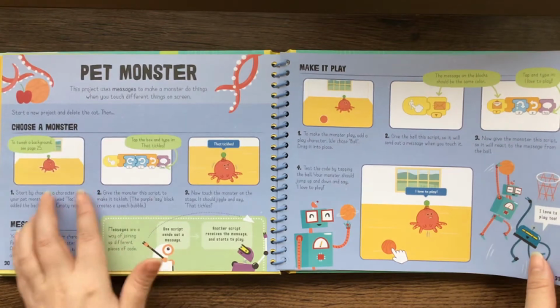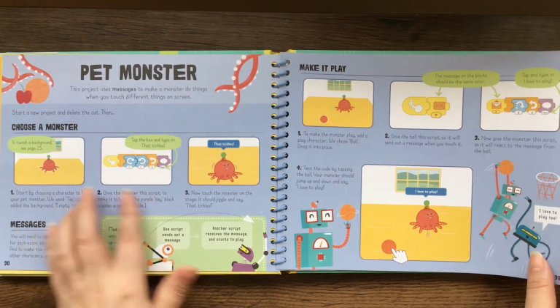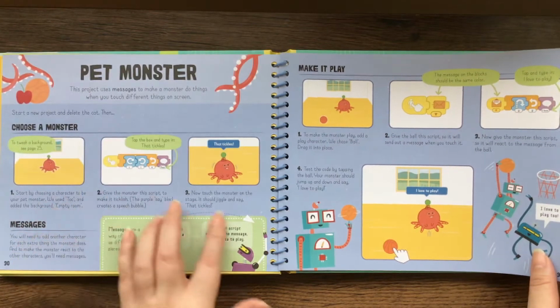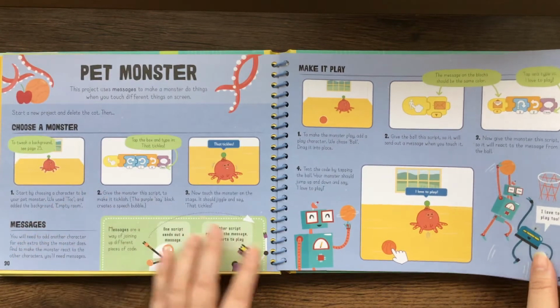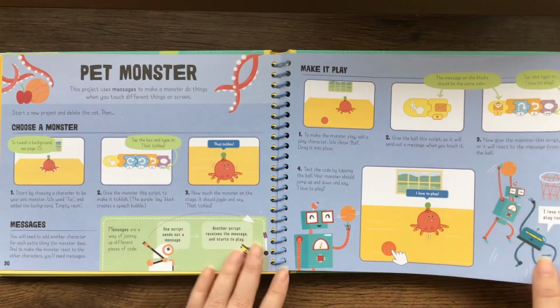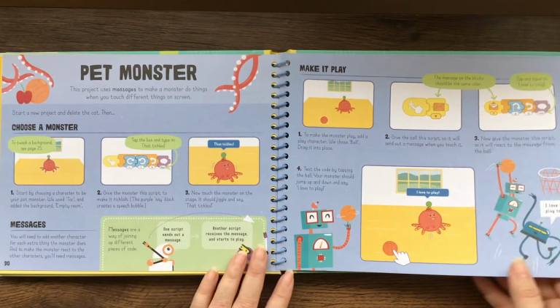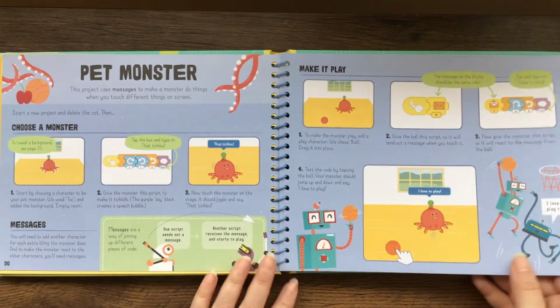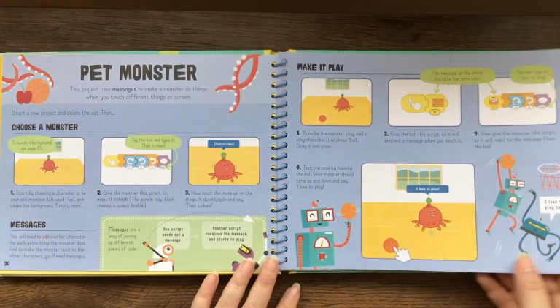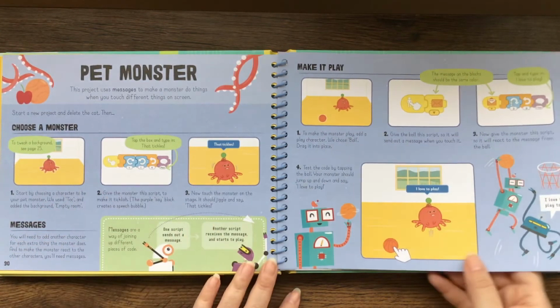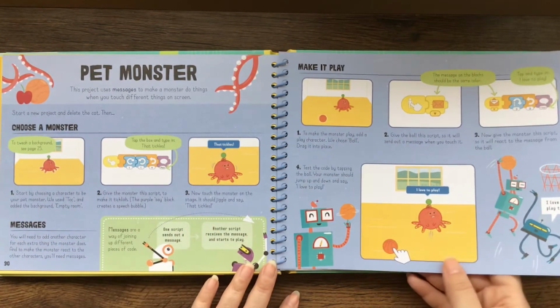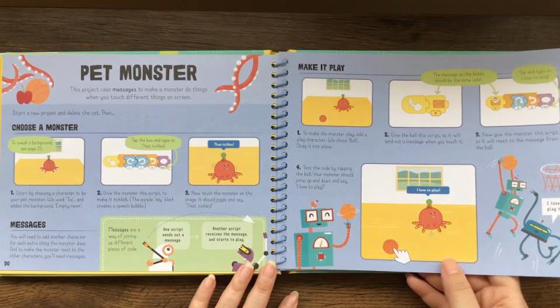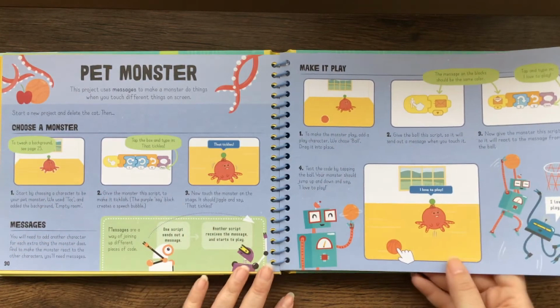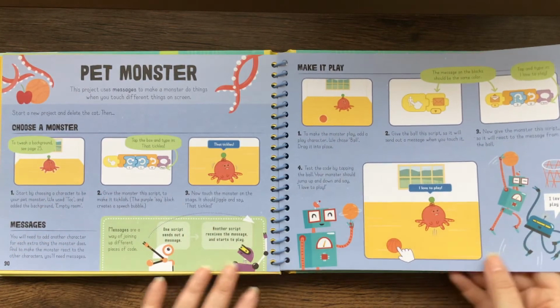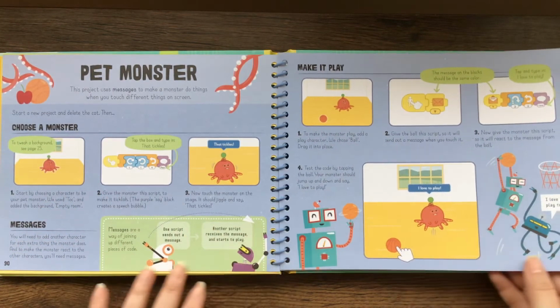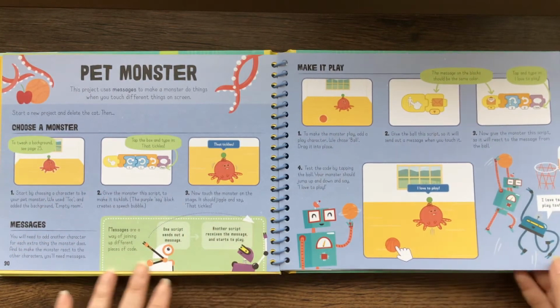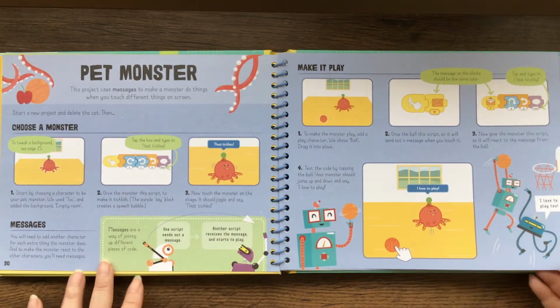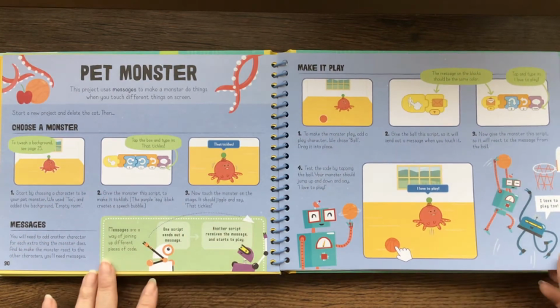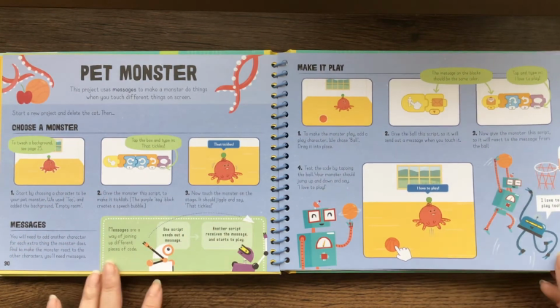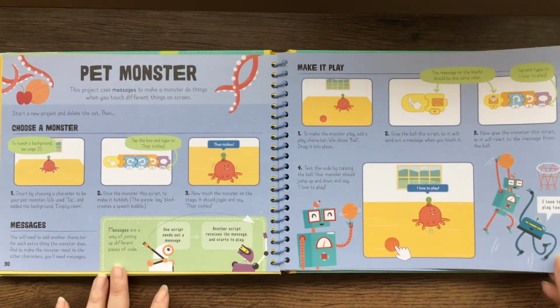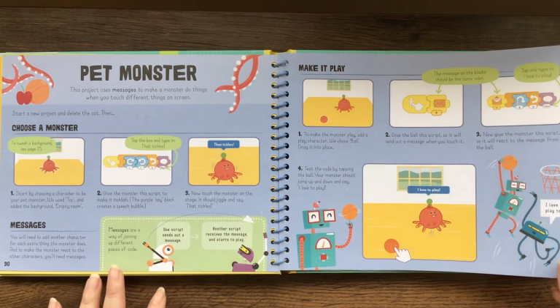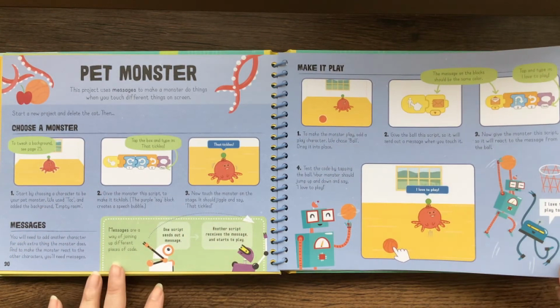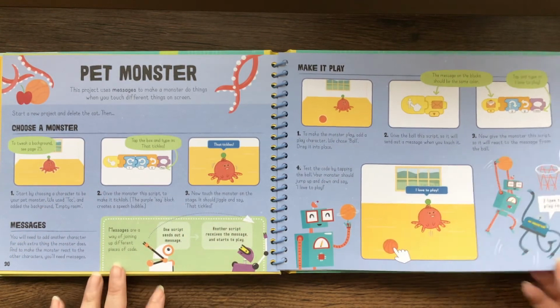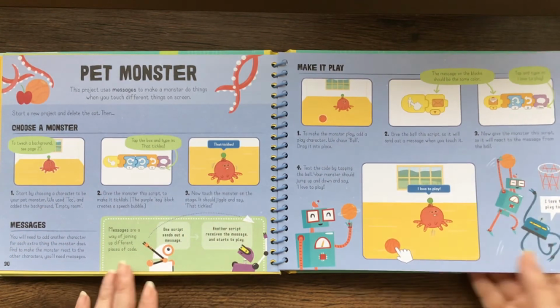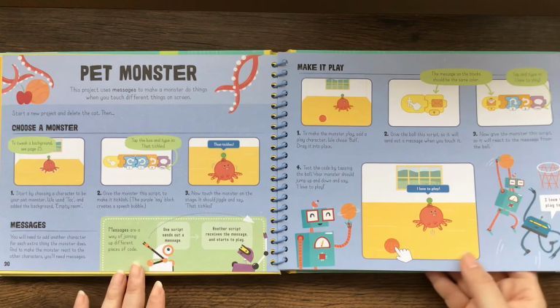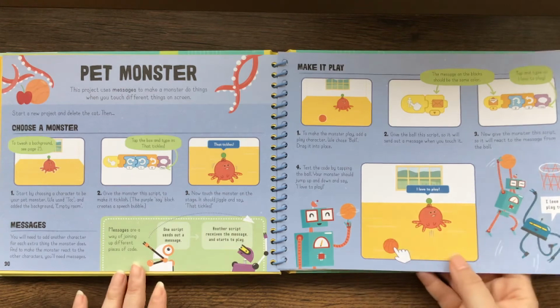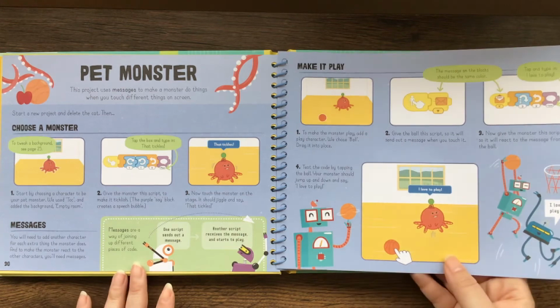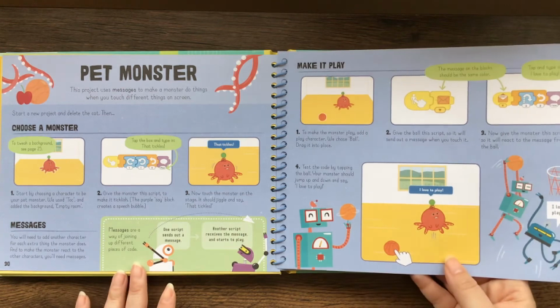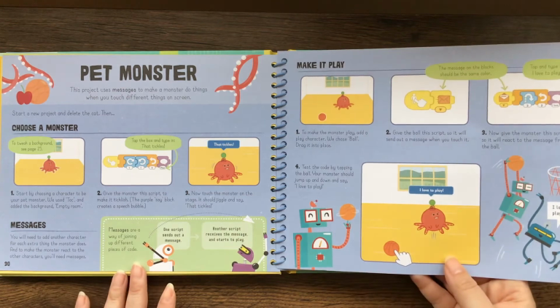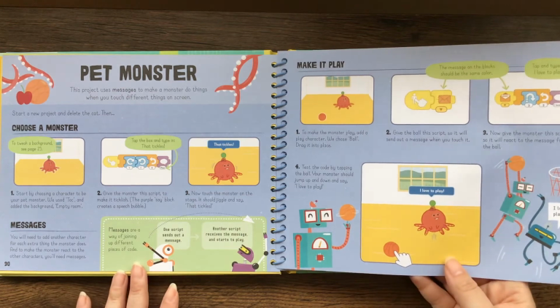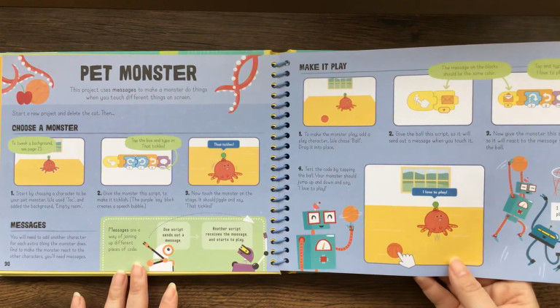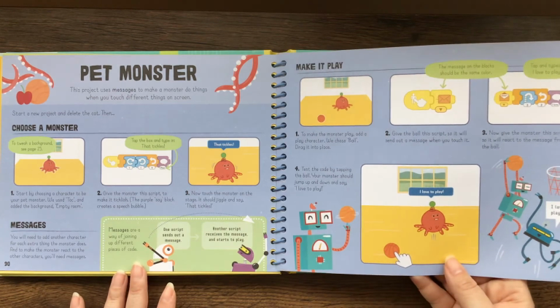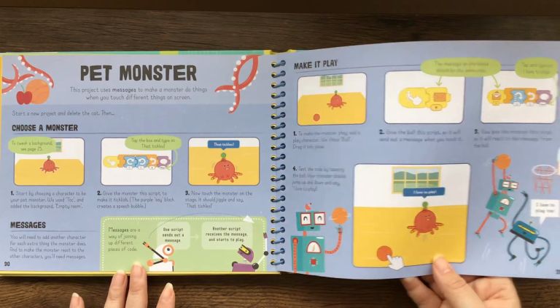Here's a pet monster. They use messages to make a monster do things when you touch different parts of the screen.